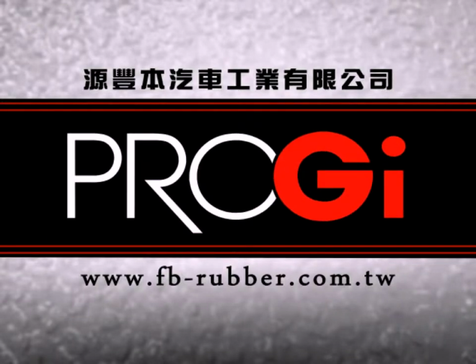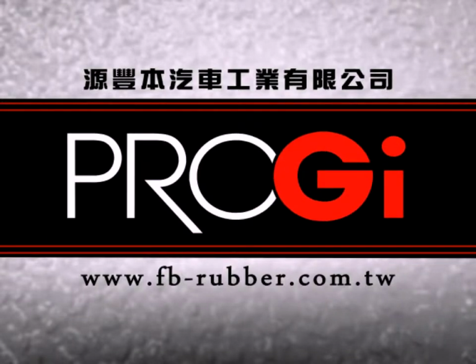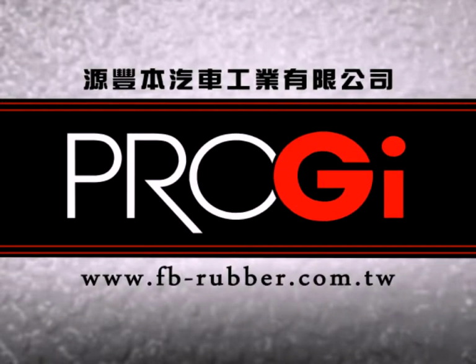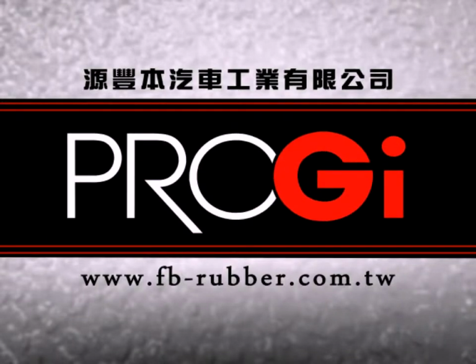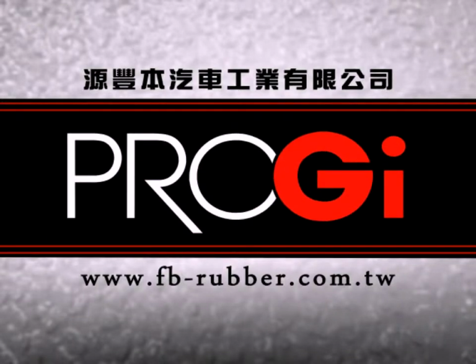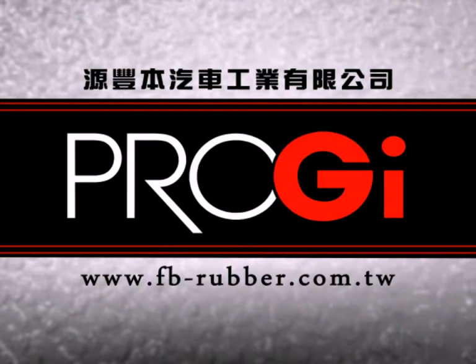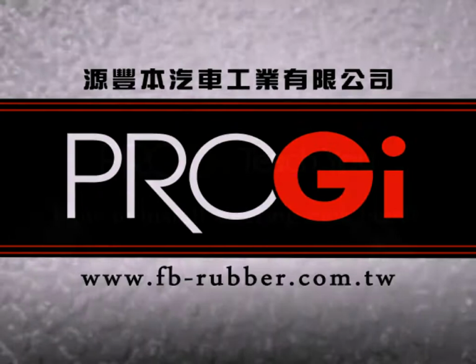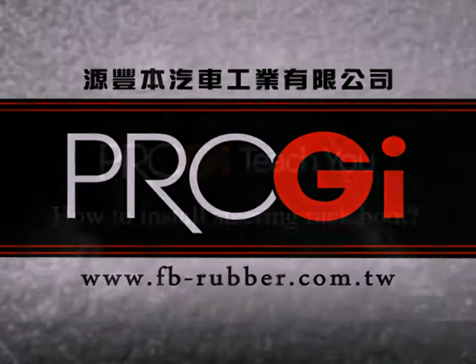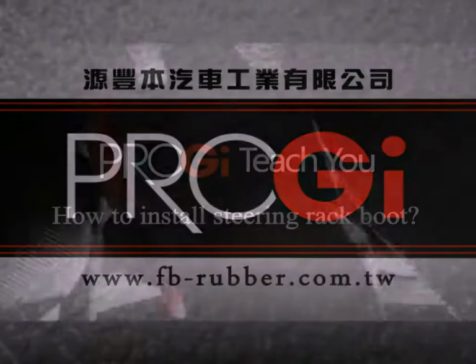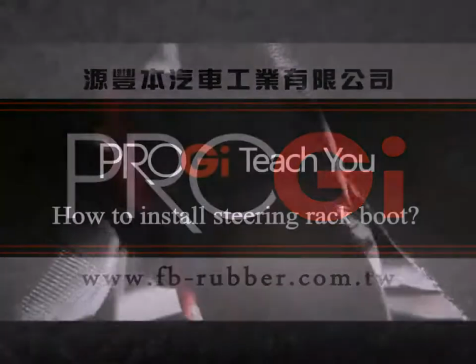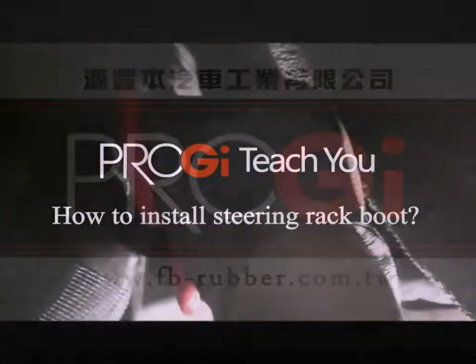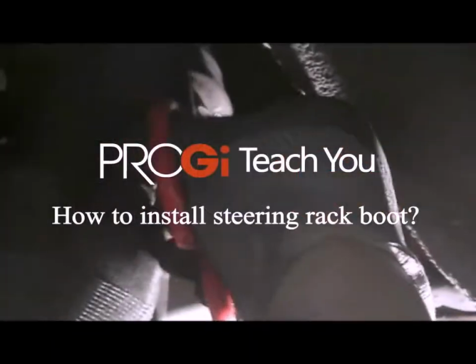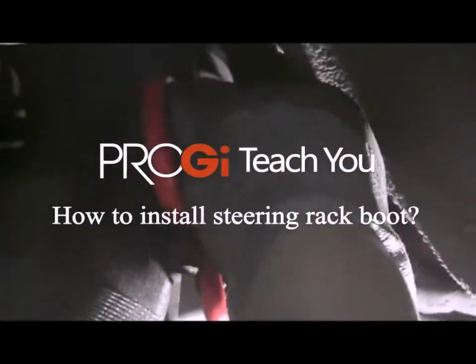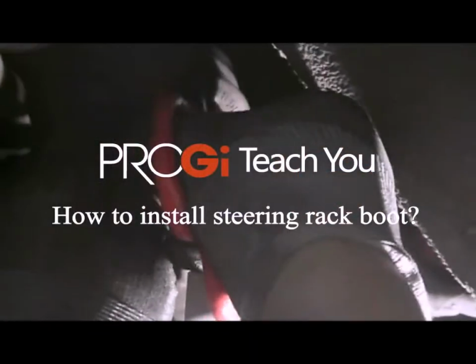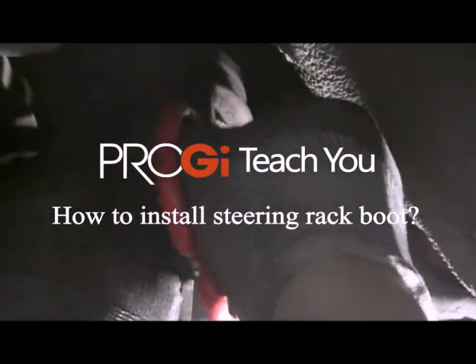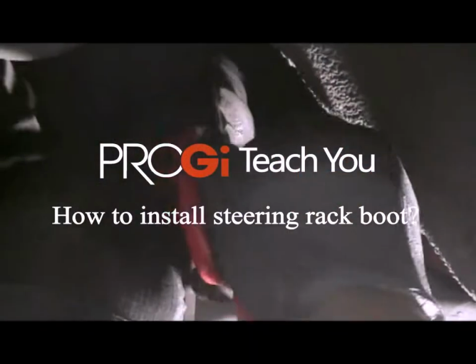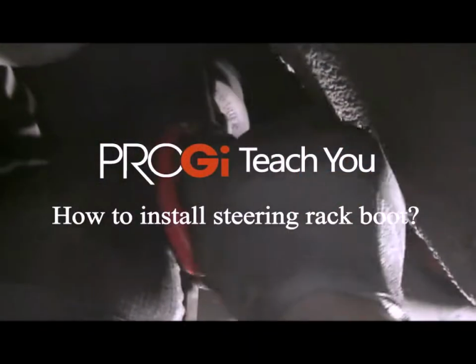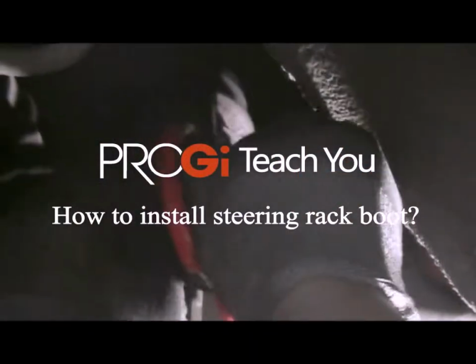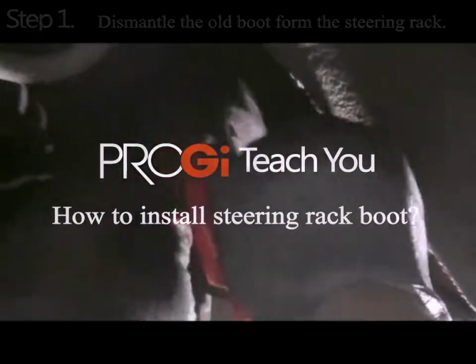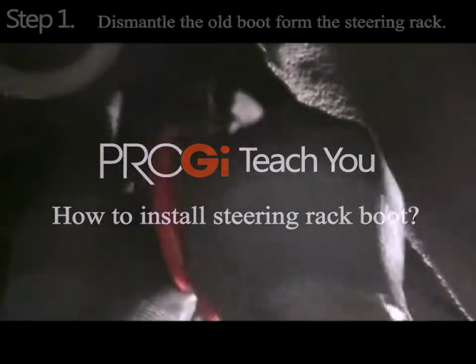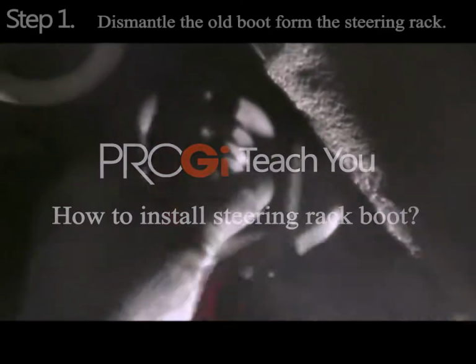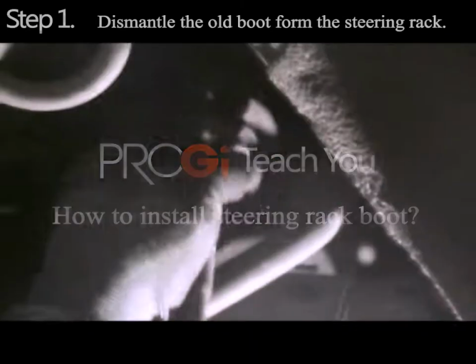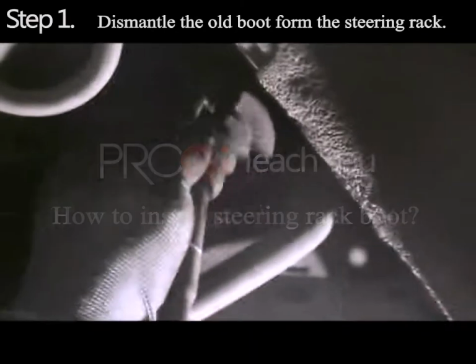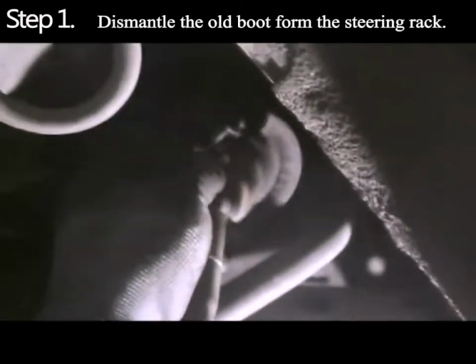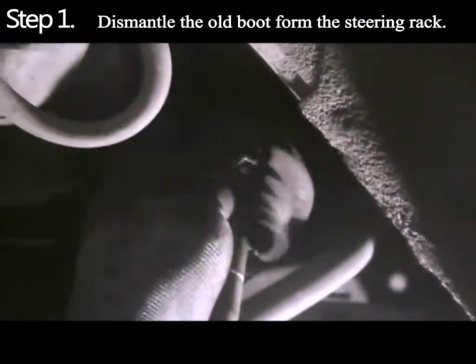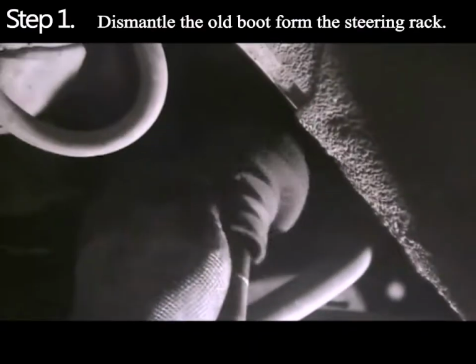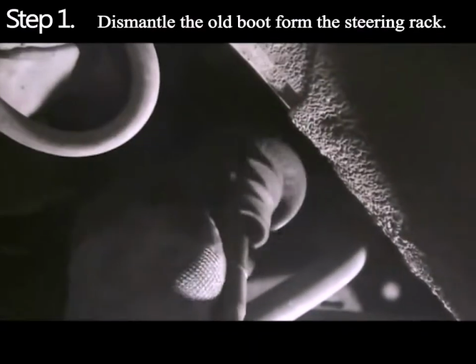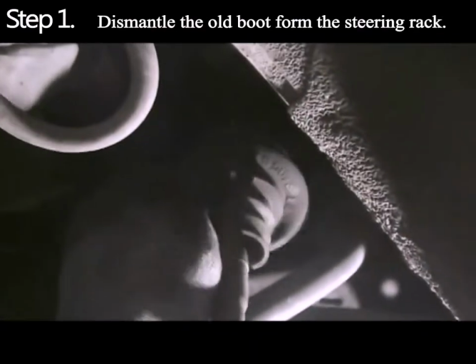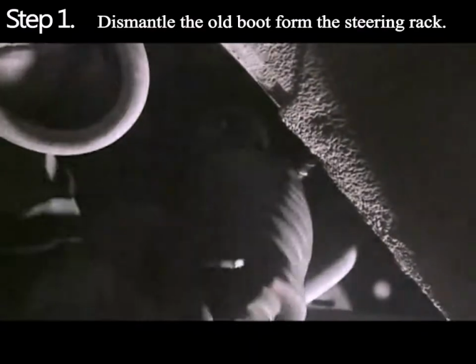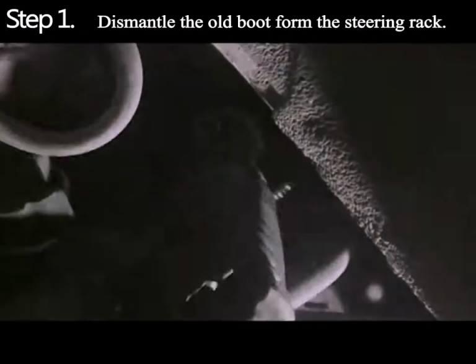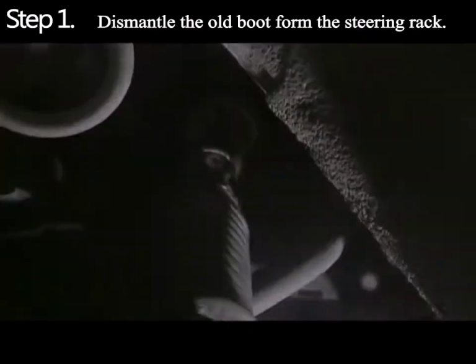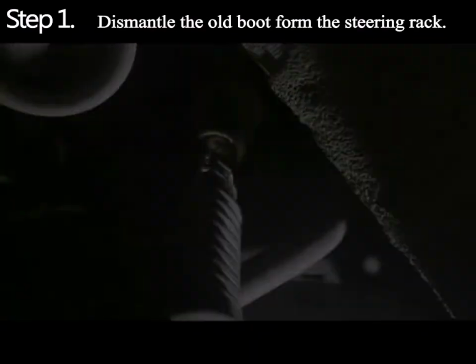Installation steps are as follows. Remove the old string boots.